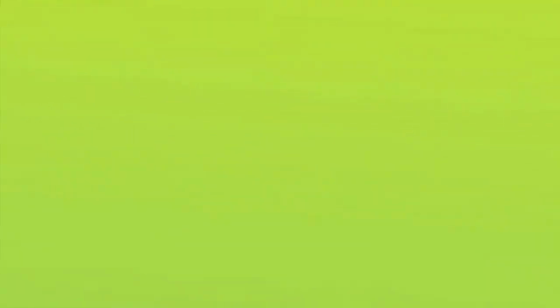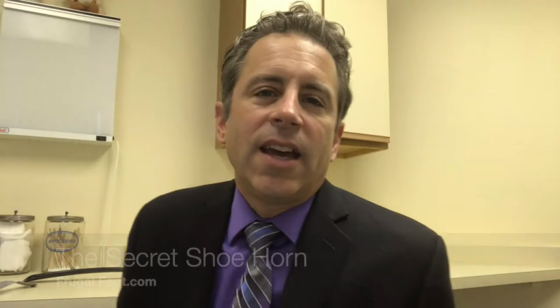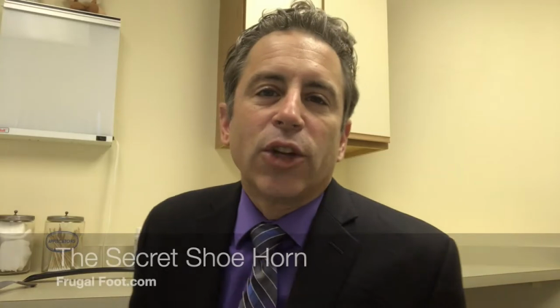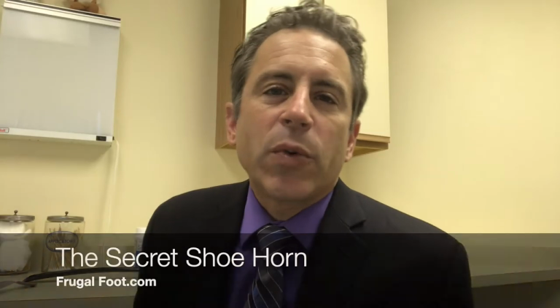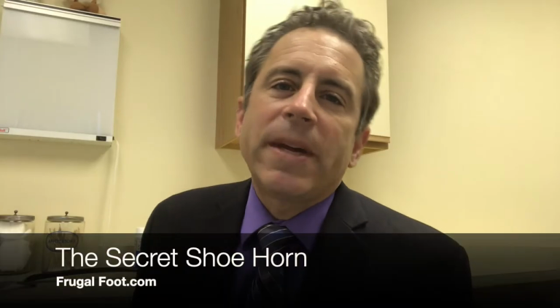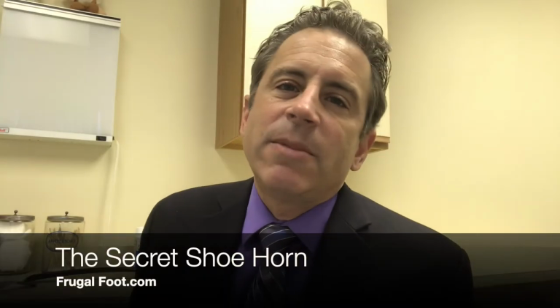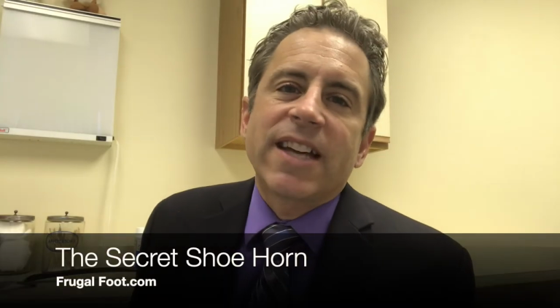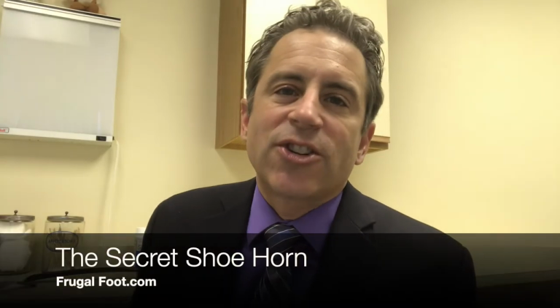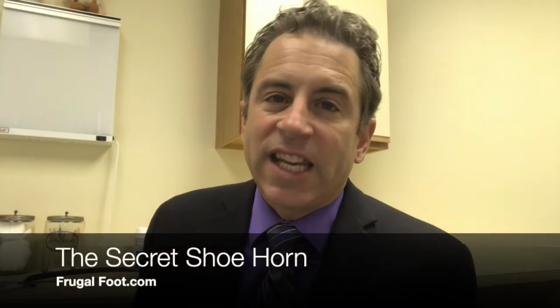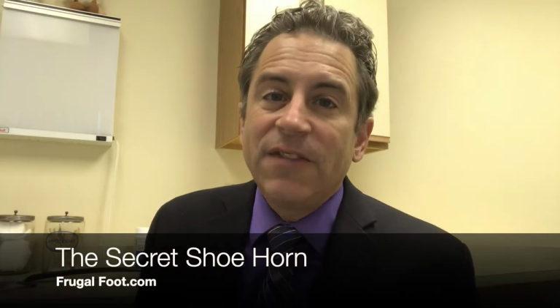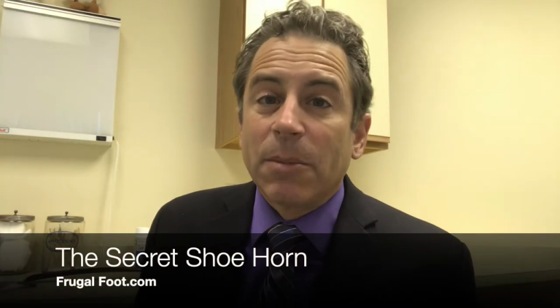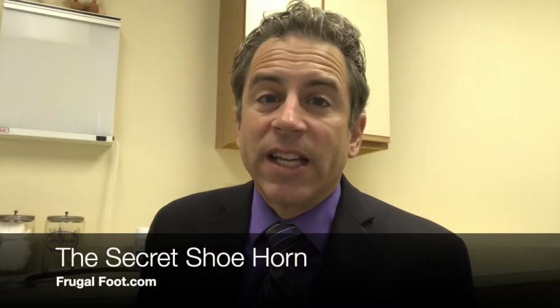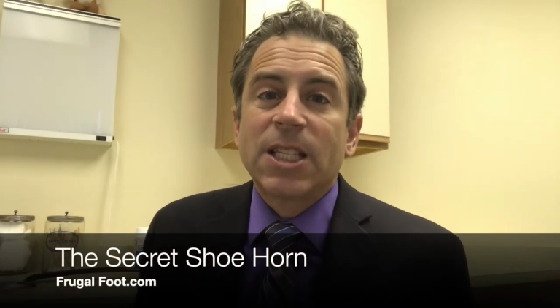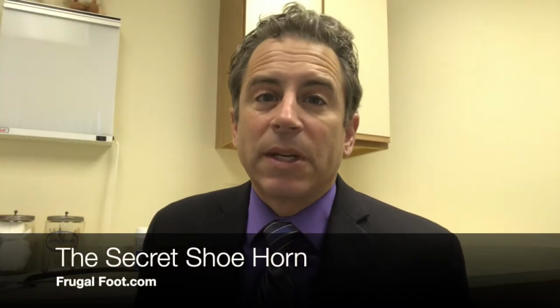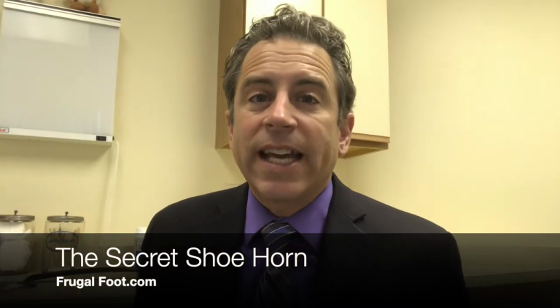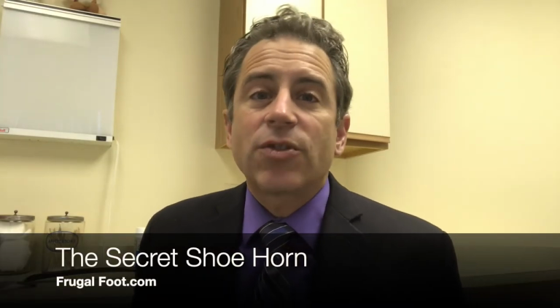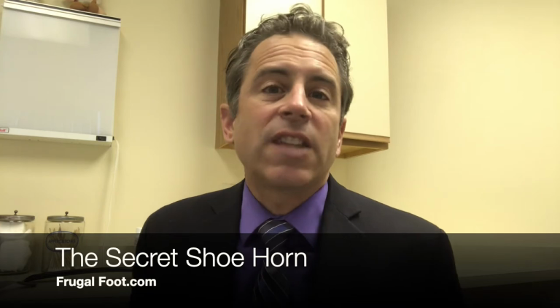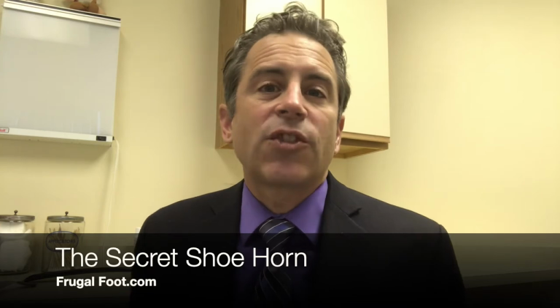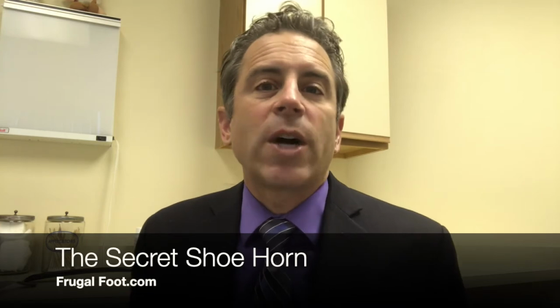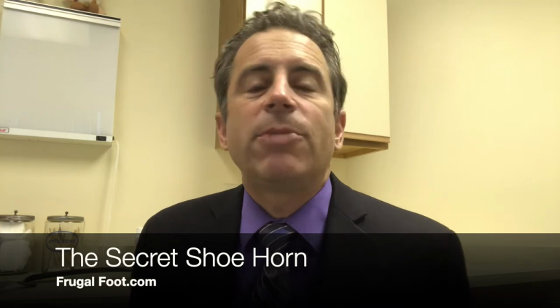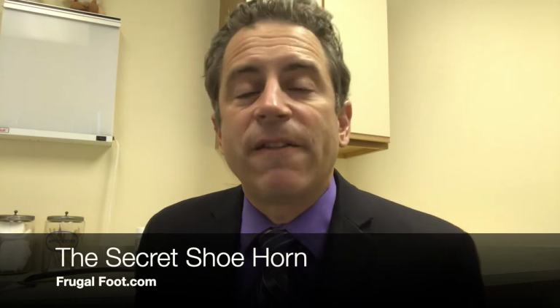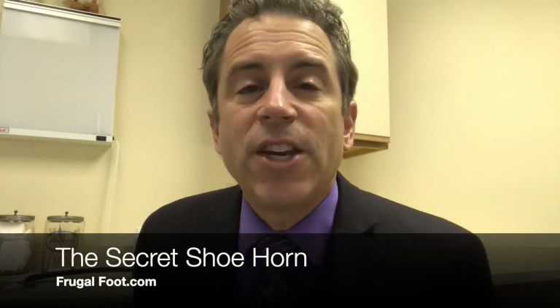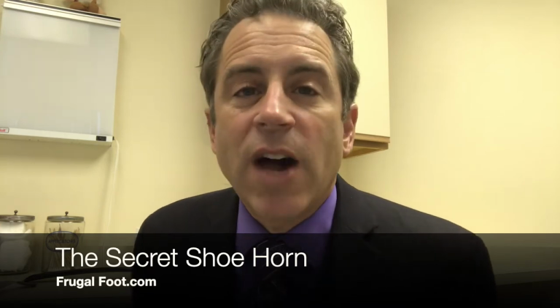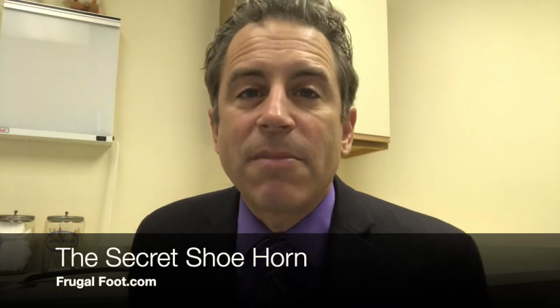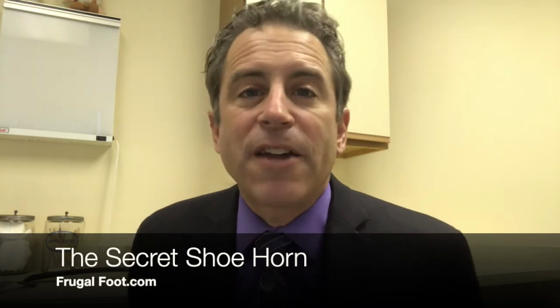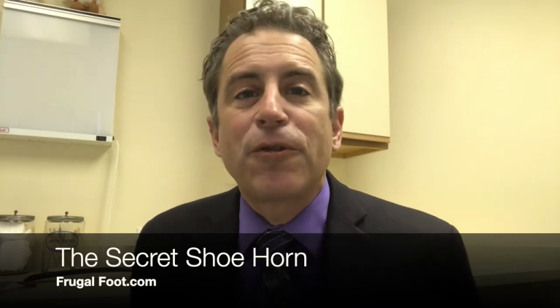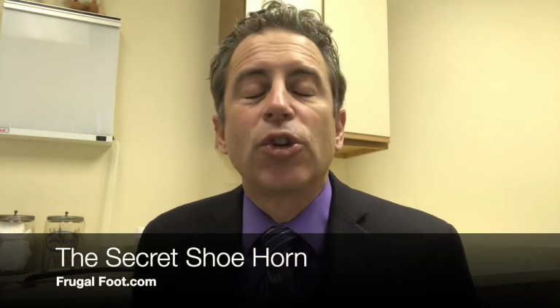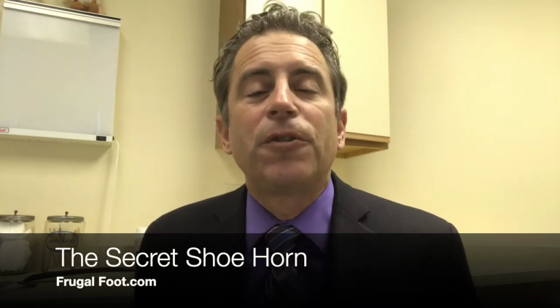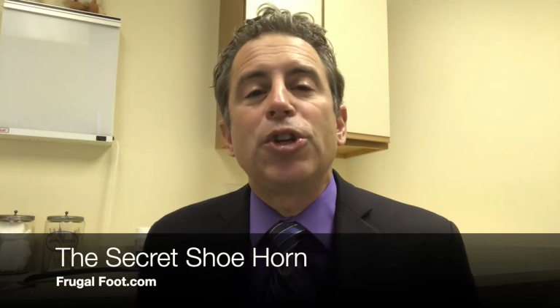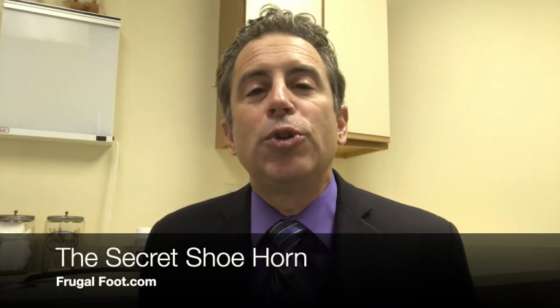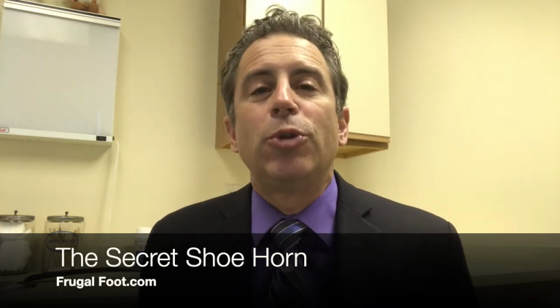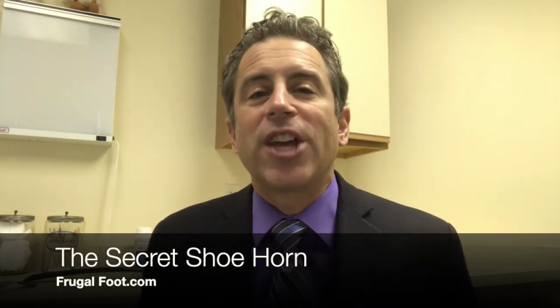Hello everyone. My name is Dr. Dave. I'm a licensed podiatrist. Thanks for watching my video on my Frugal Foot YouTube channel.